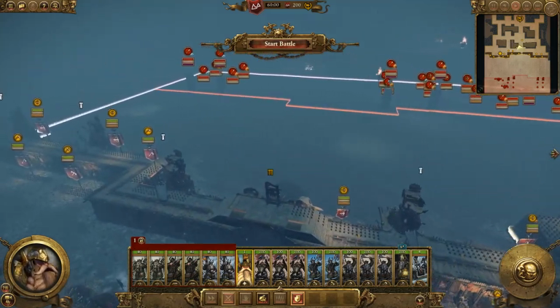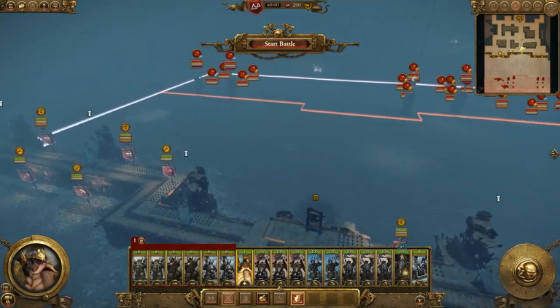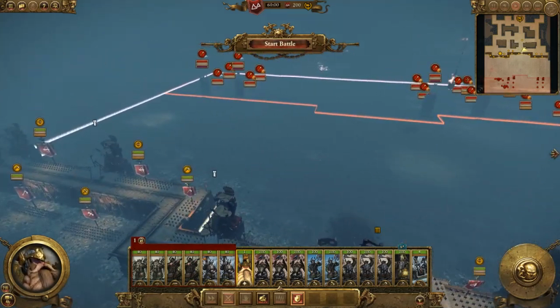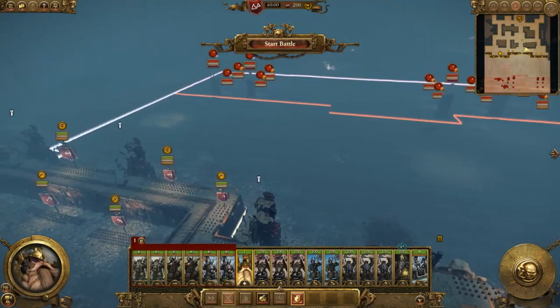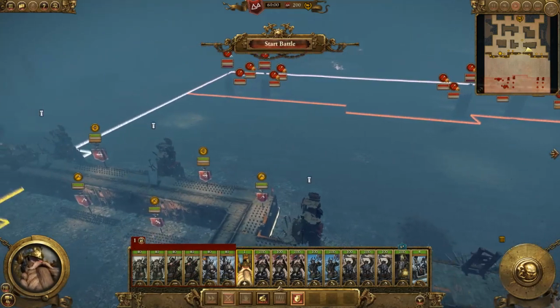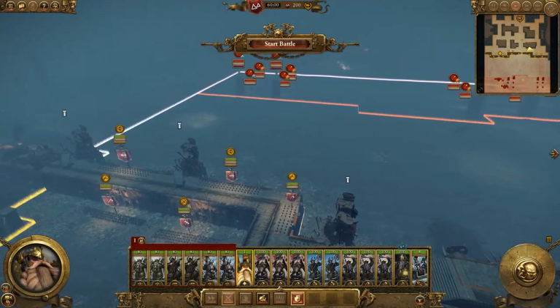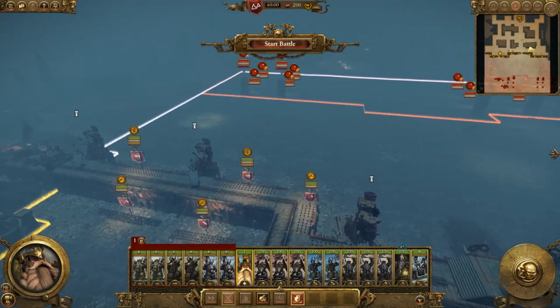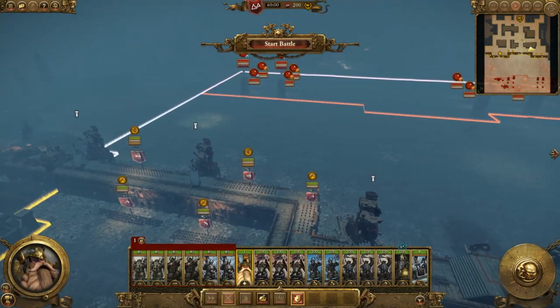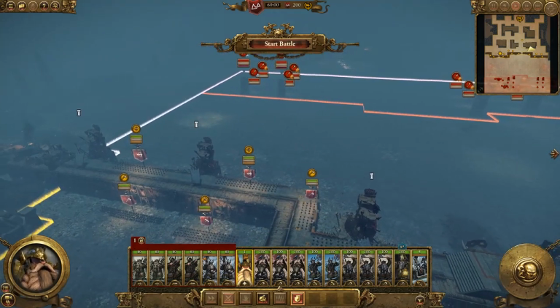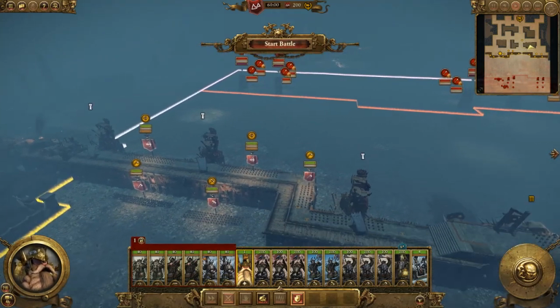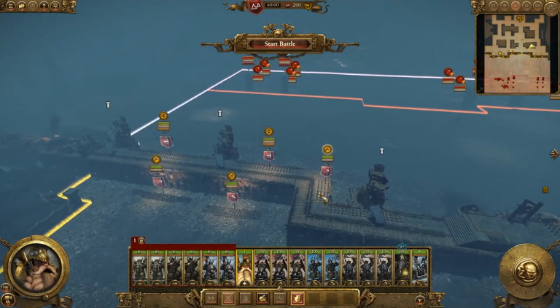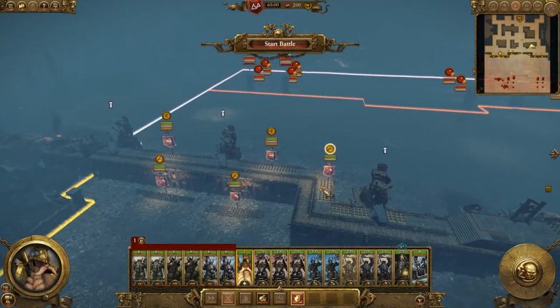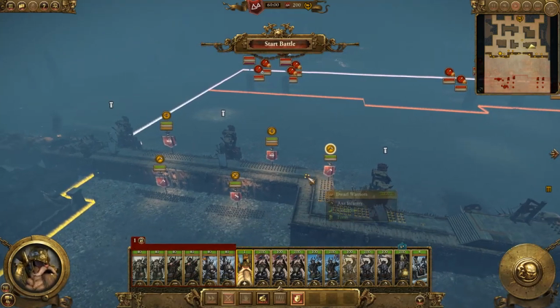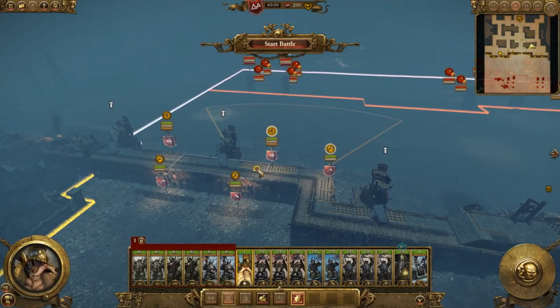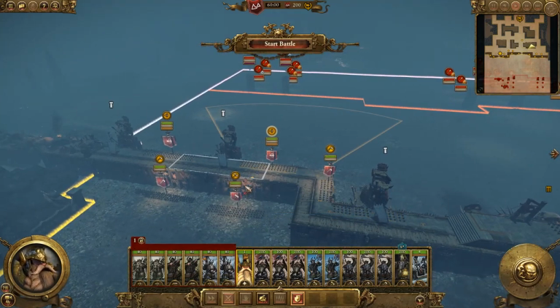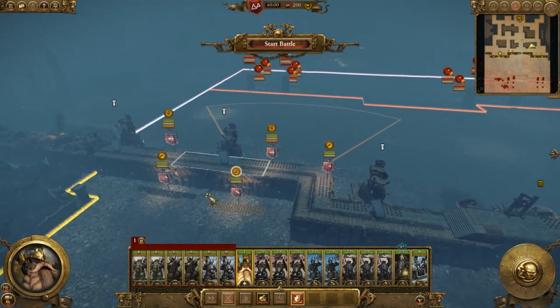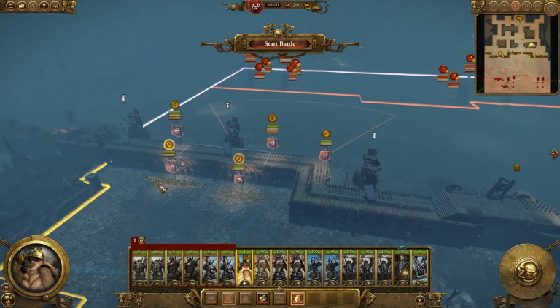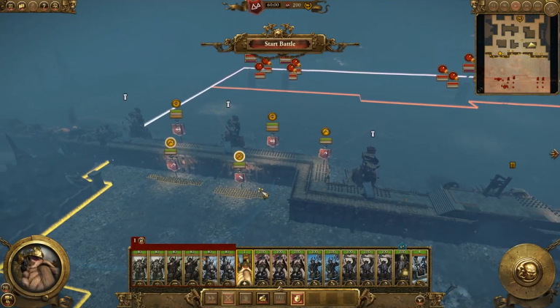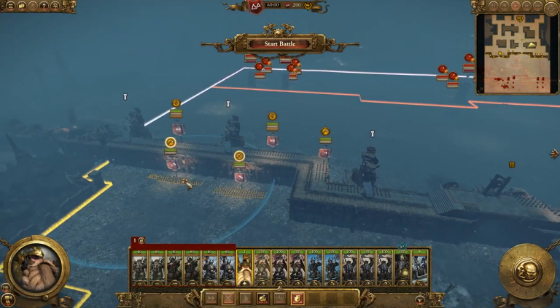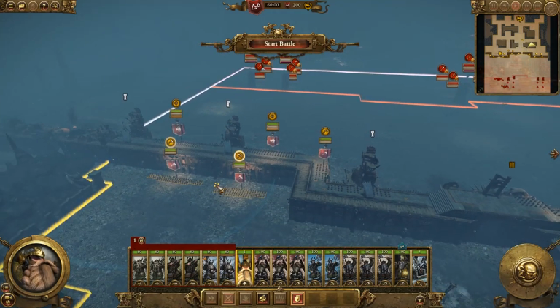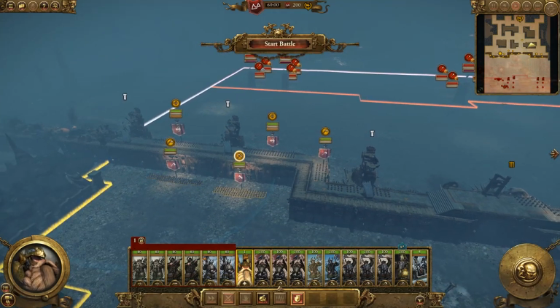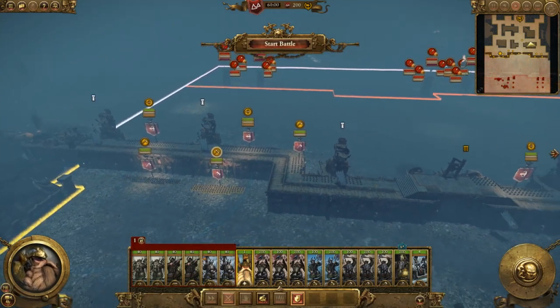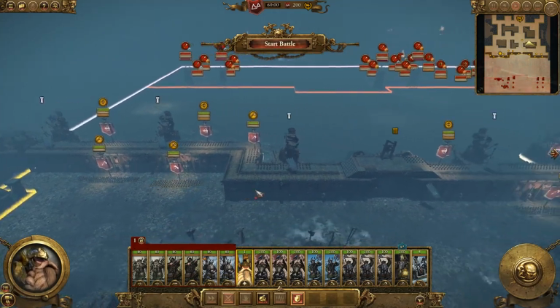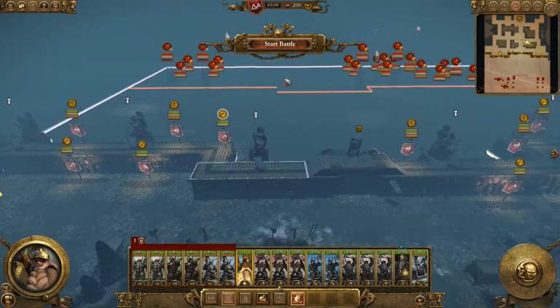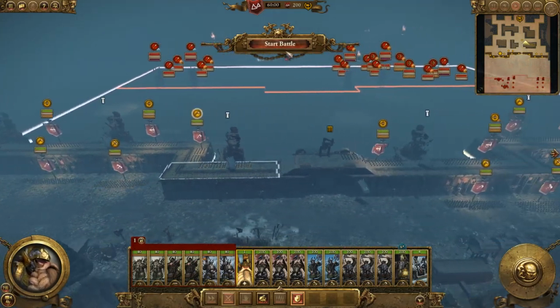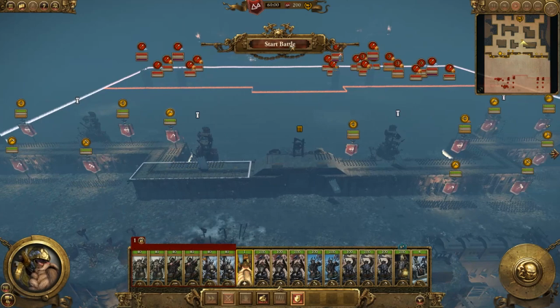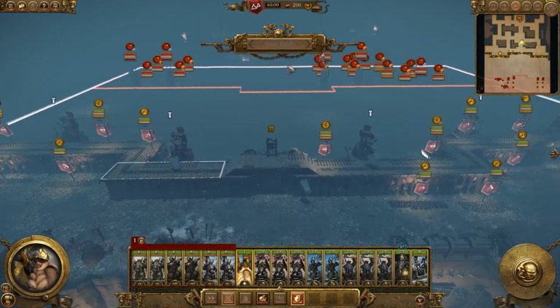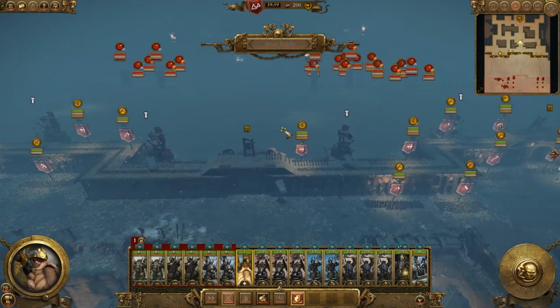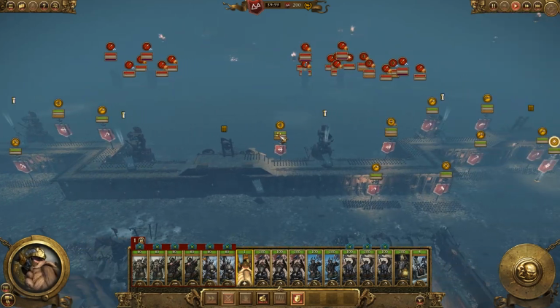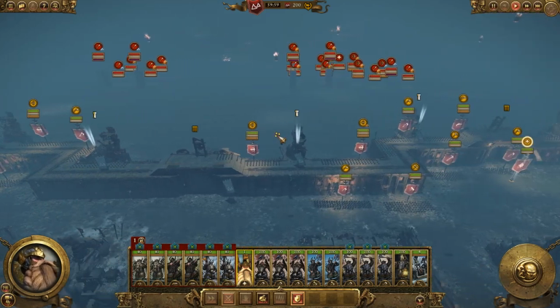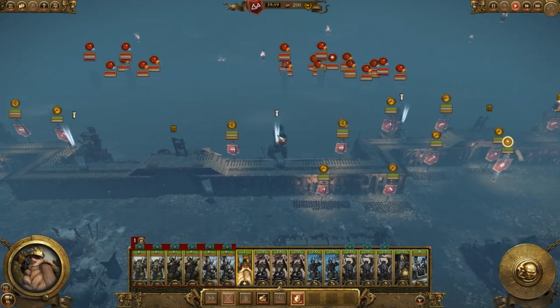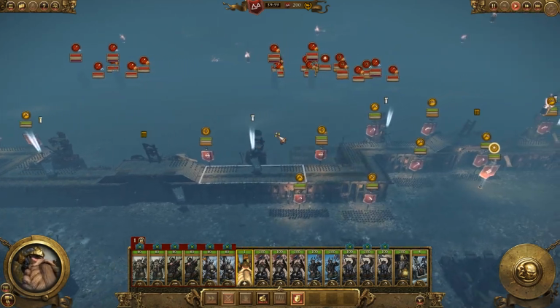Where are we going to put our Thane? We'll put our Thane right here, guarding the gate with the longbeards. Might be needed on the left though — not sure. There's not much coming on the left, six units. I think we can deal with that with what we've got. Let's do it.